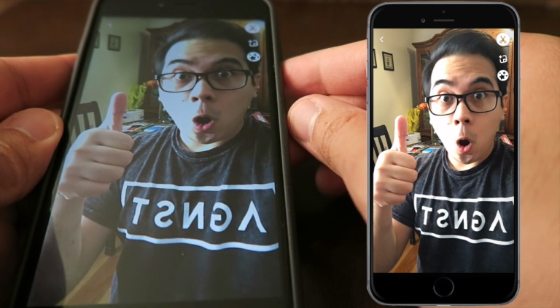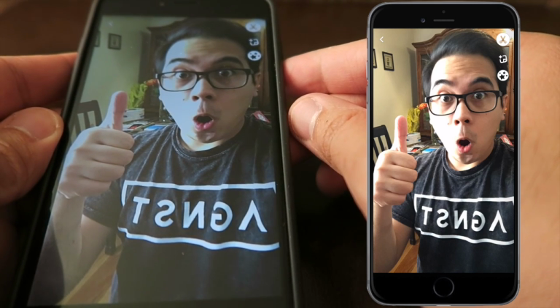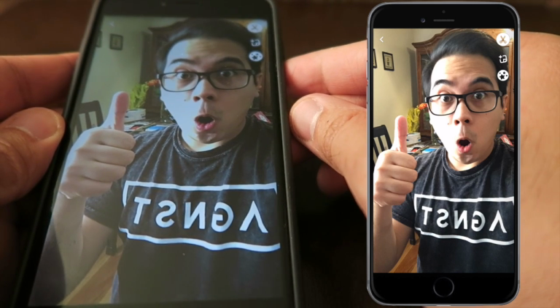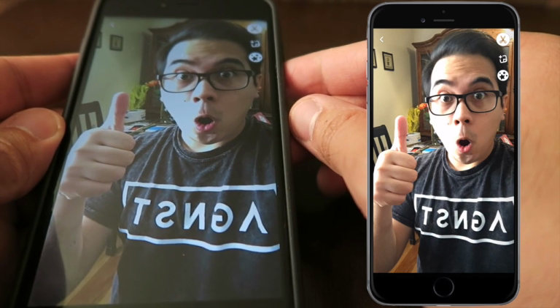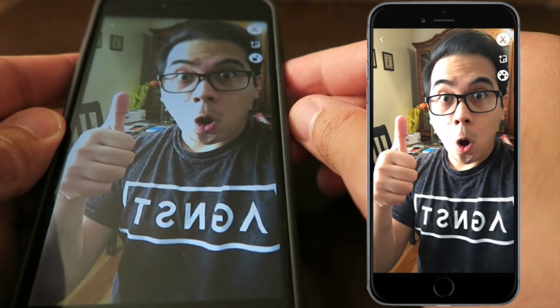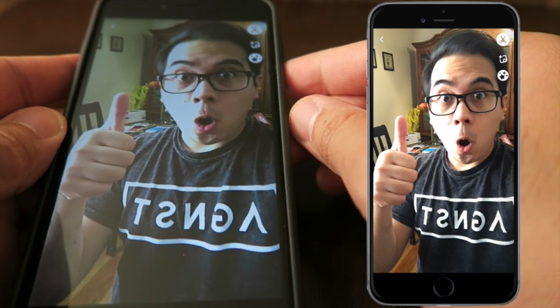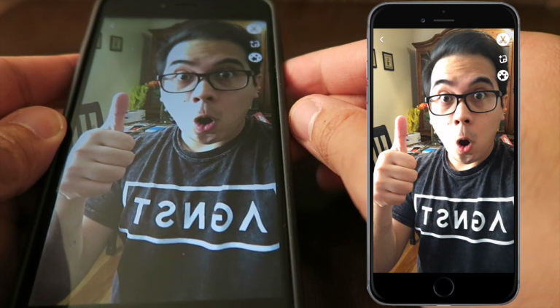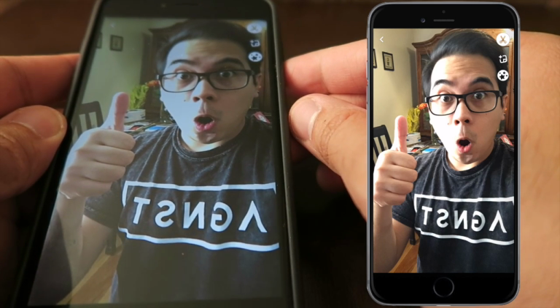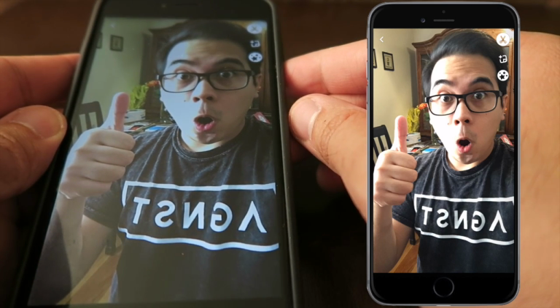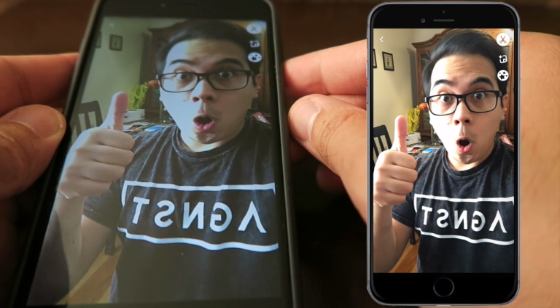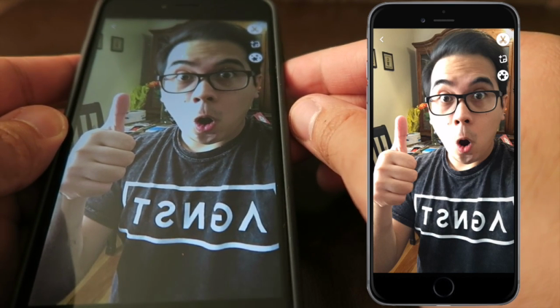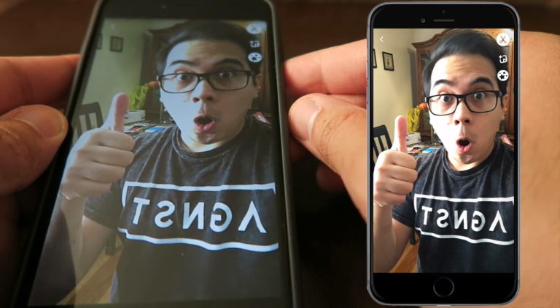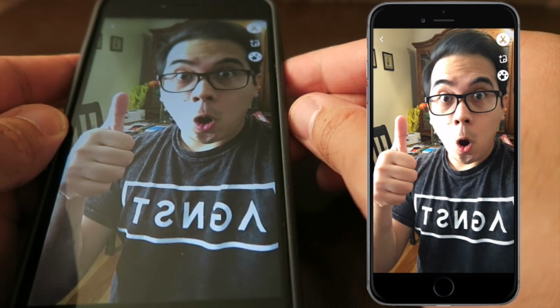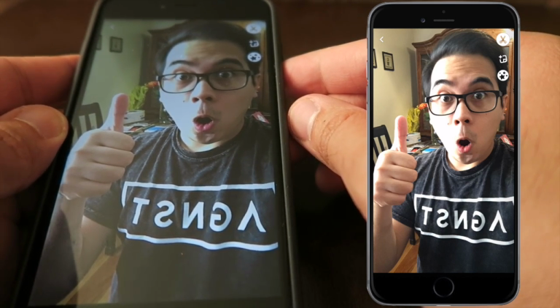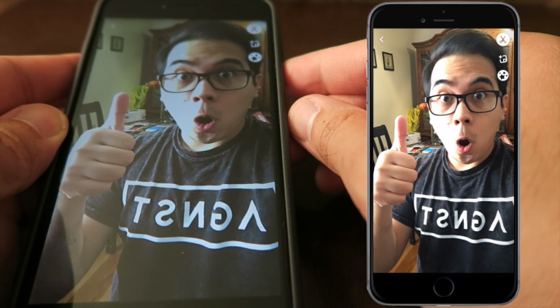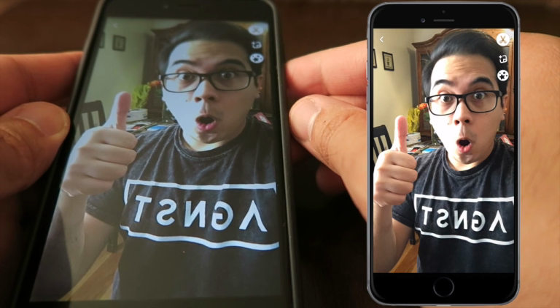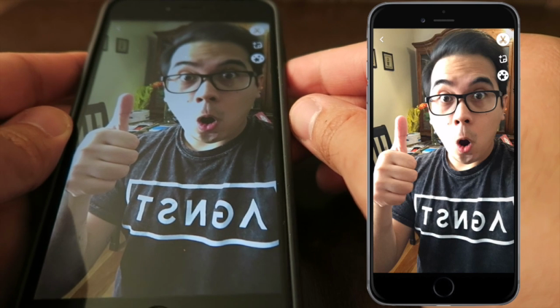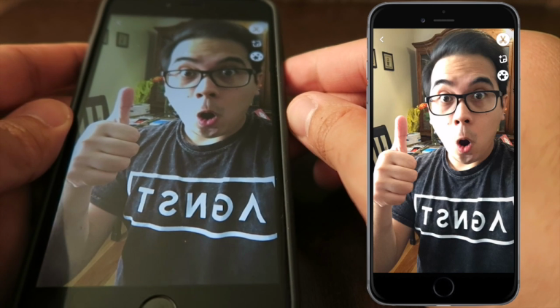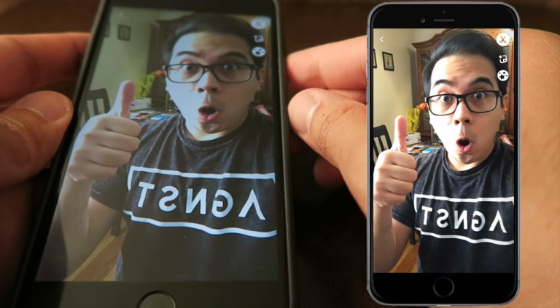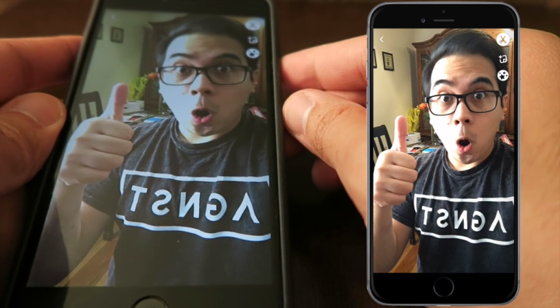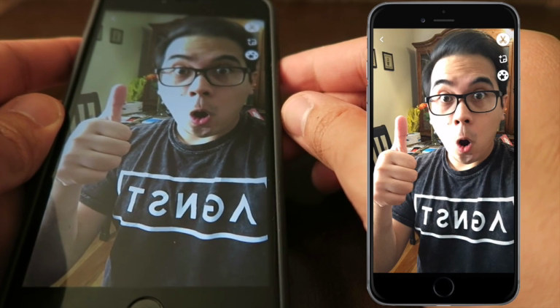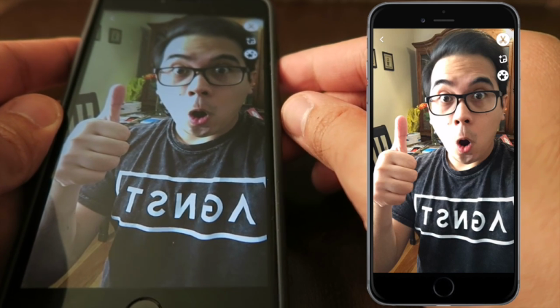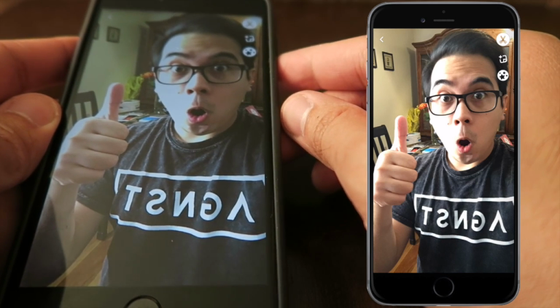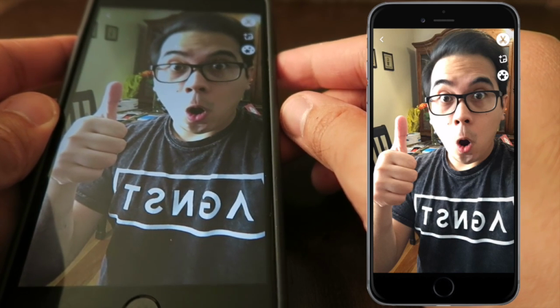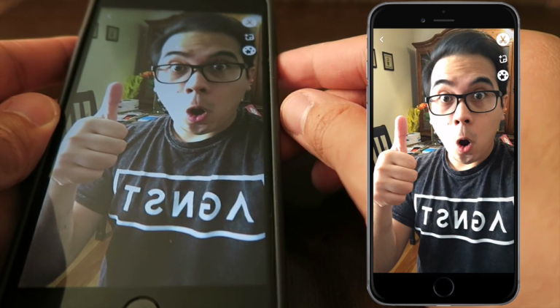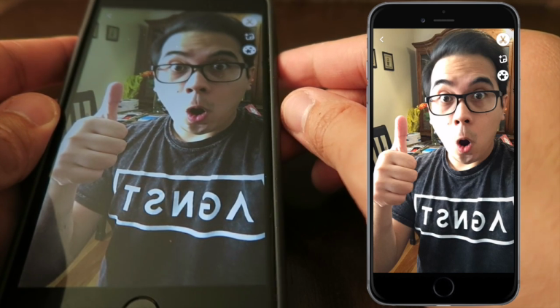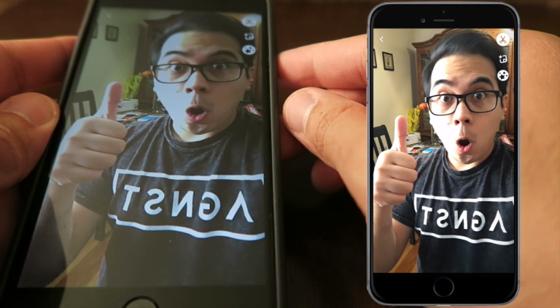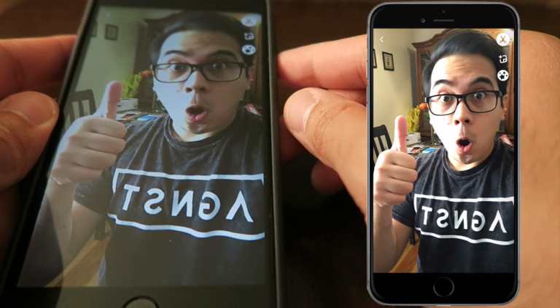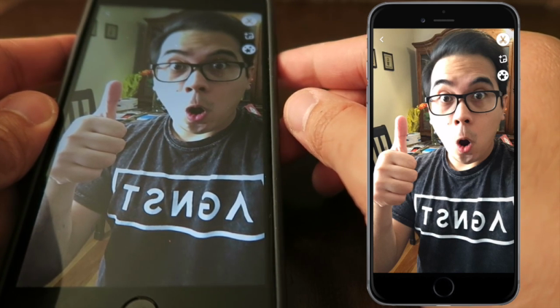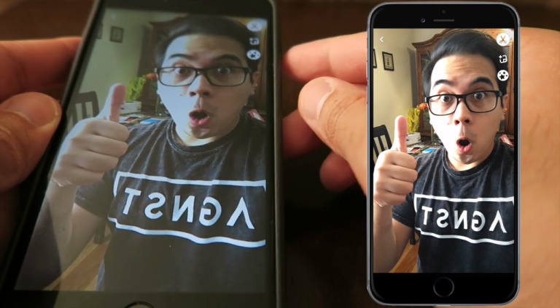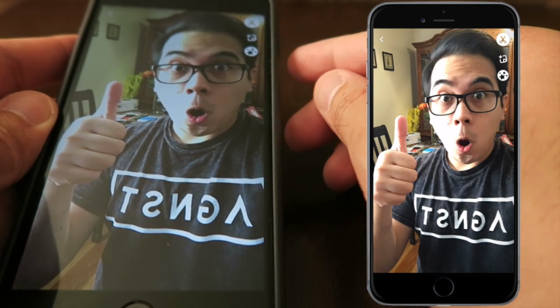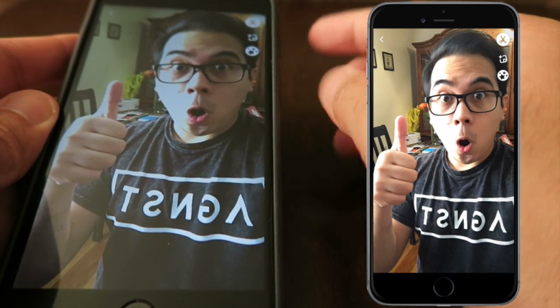Now this is not the best eraser — it could still use a lot of work. But just to show you how it works, it helps you remove blemishes or things in the background.